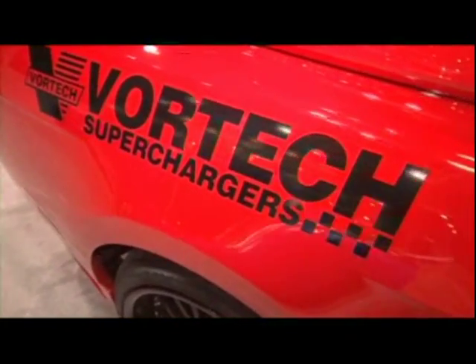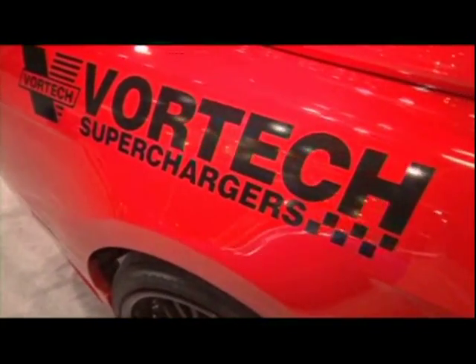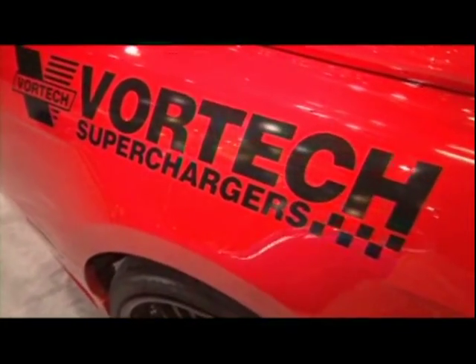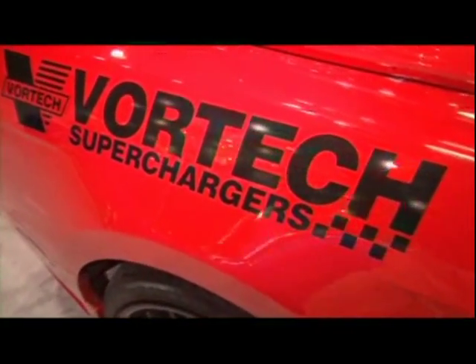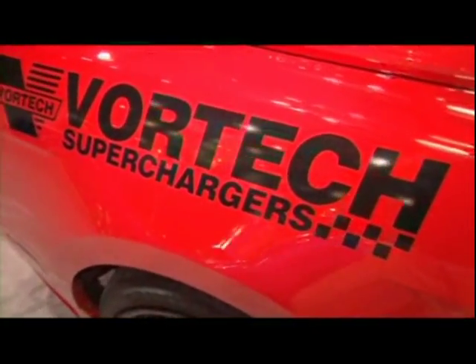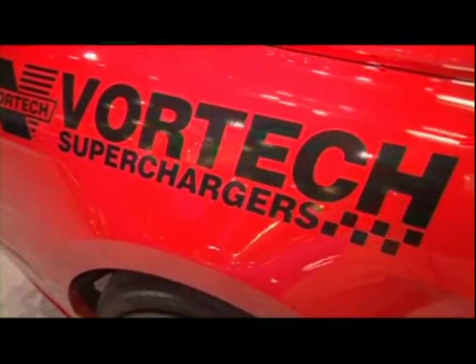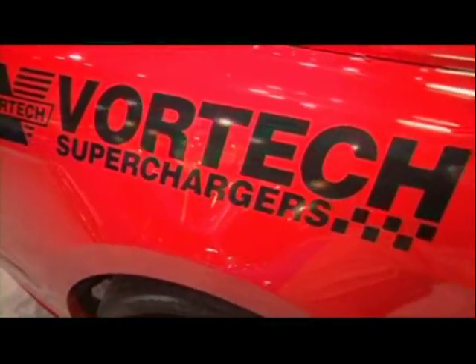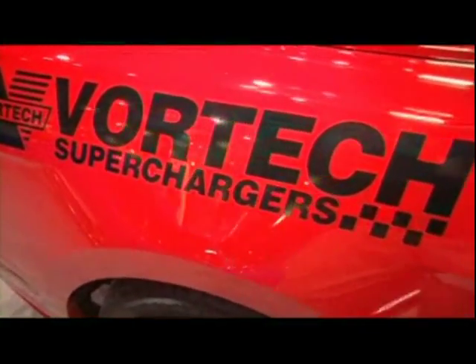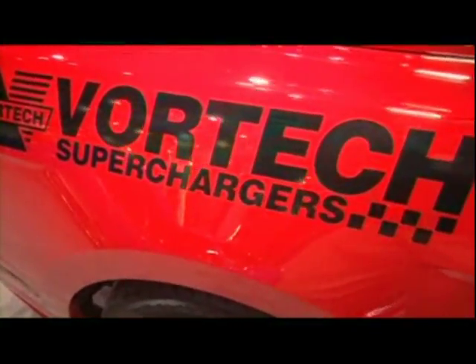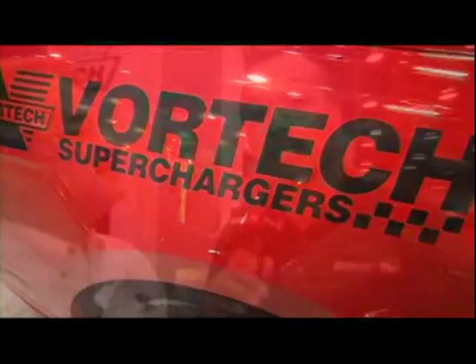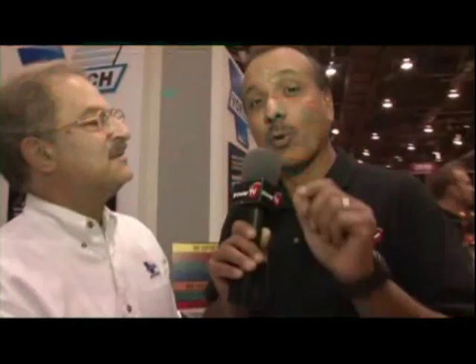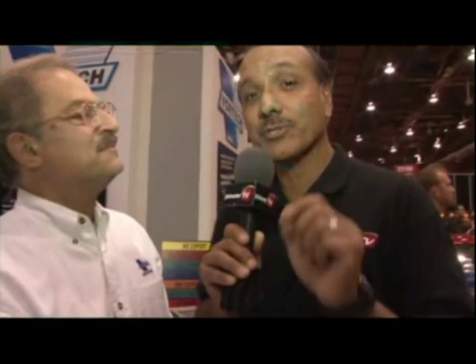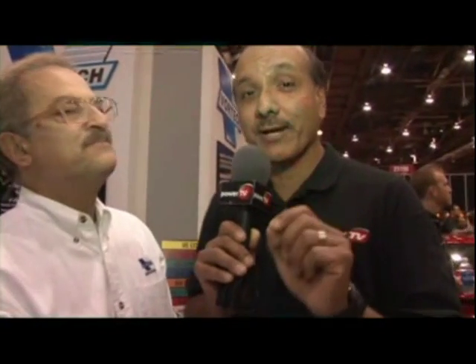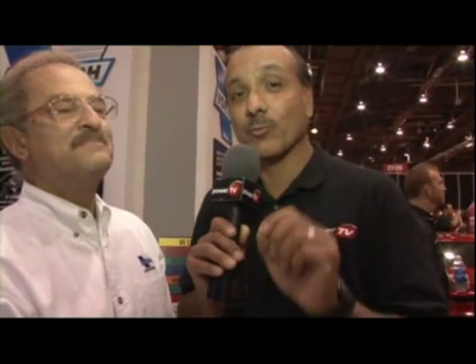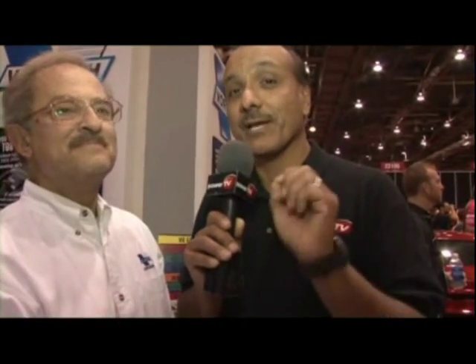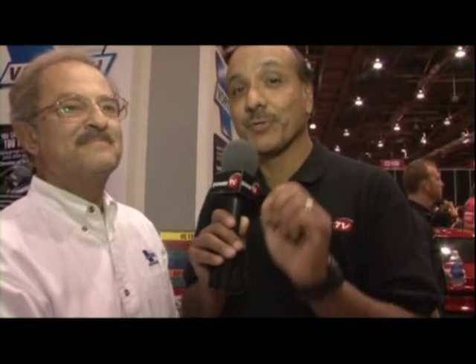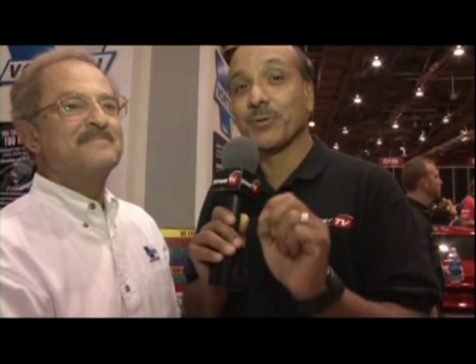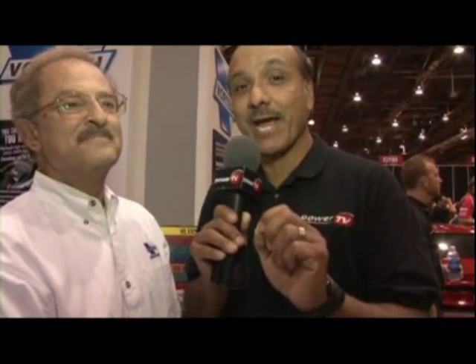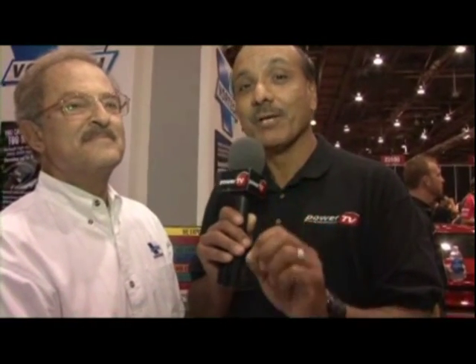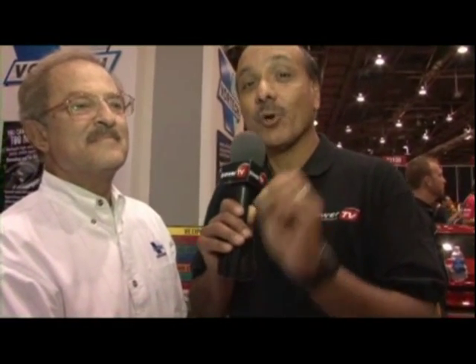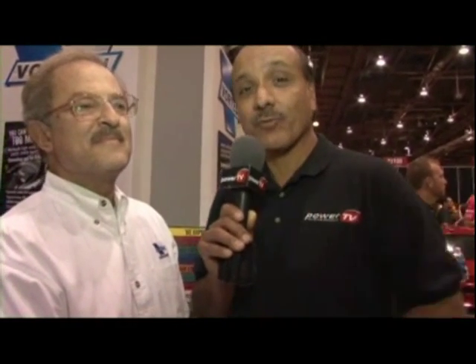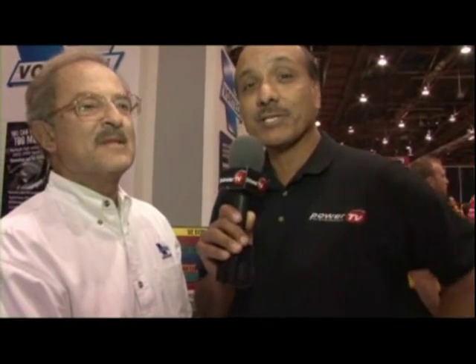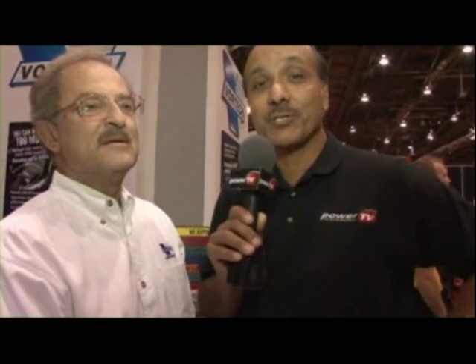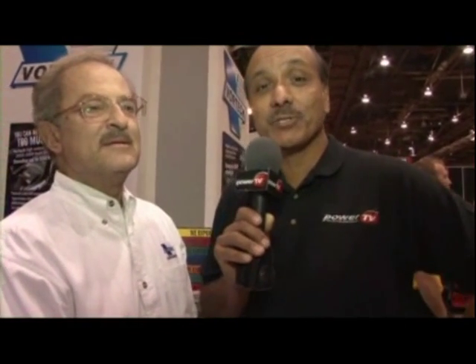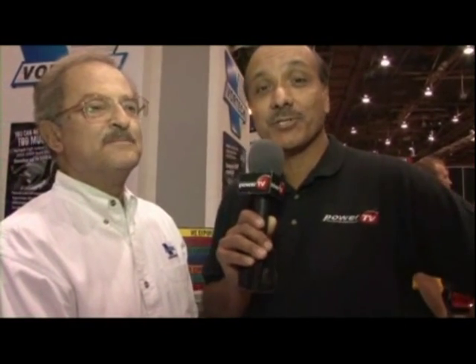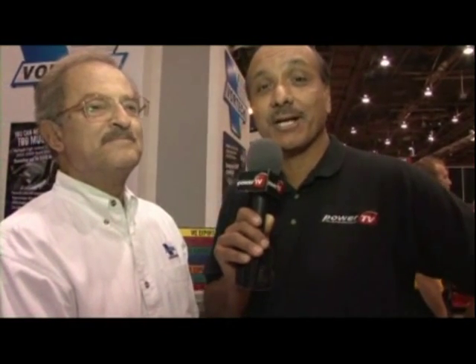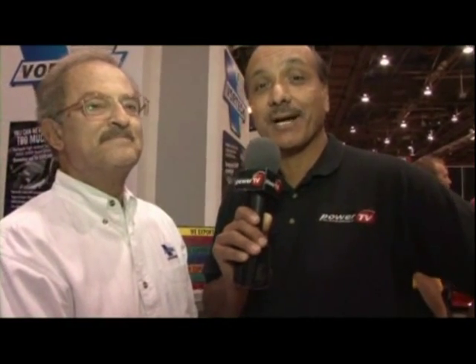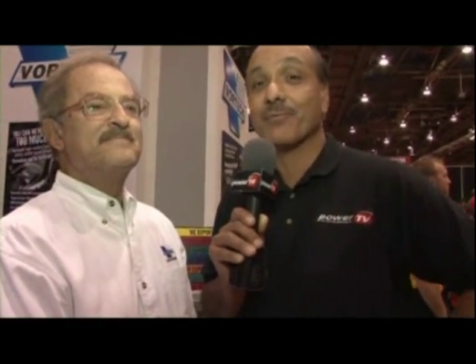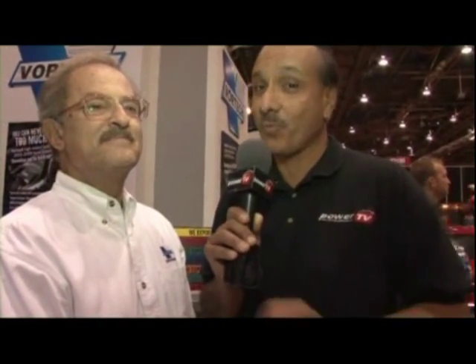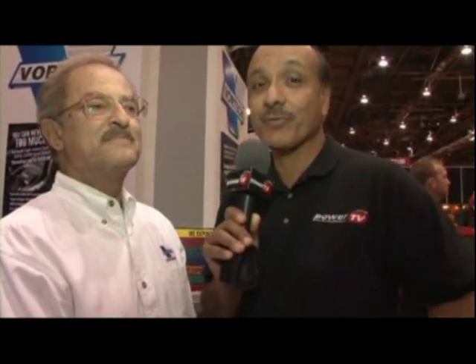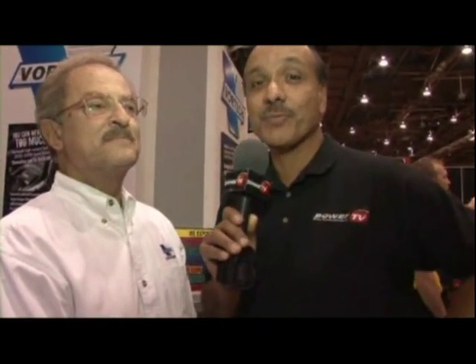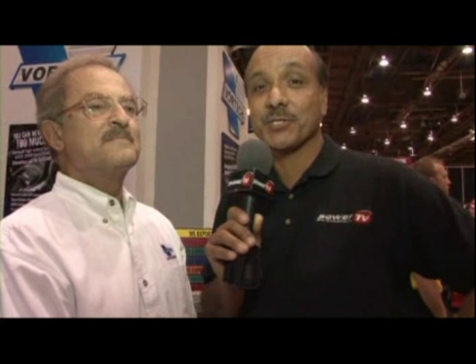All right, so all you Mustang owners, it is almost there, ready for you to grab. Go to VortexSuperchargers.com for more information.